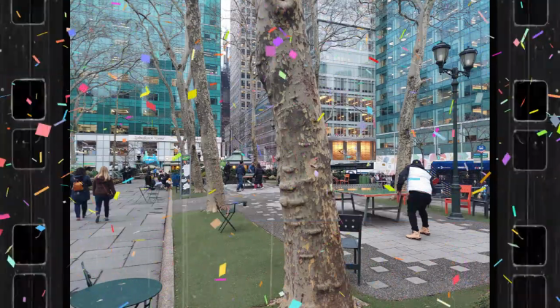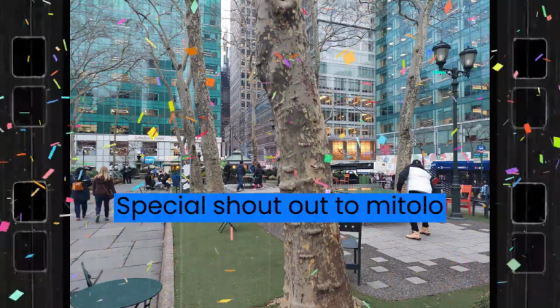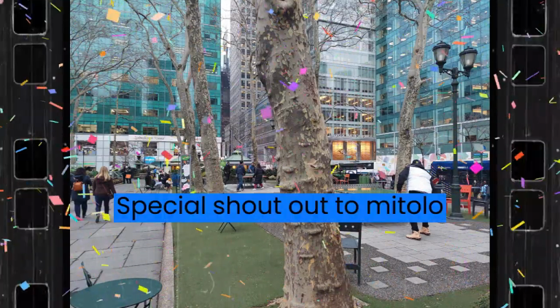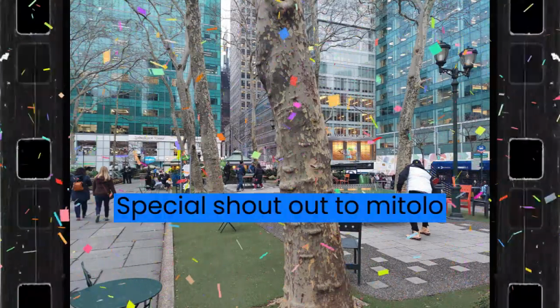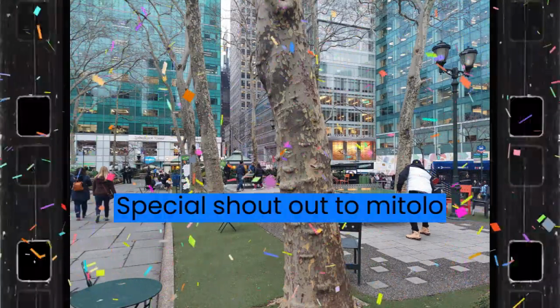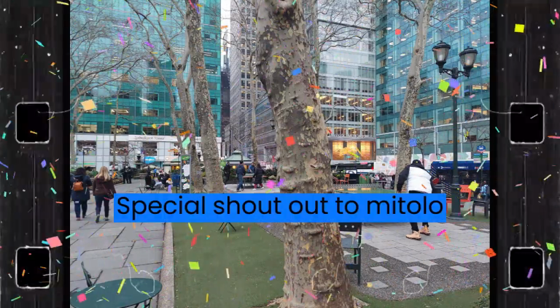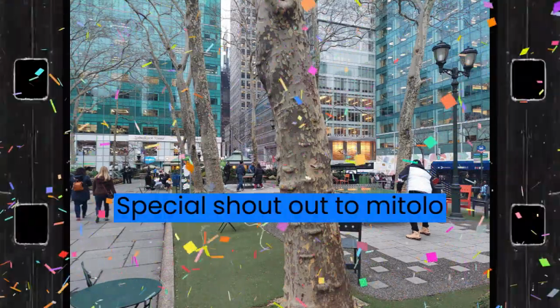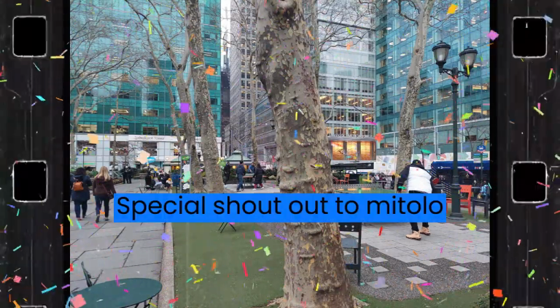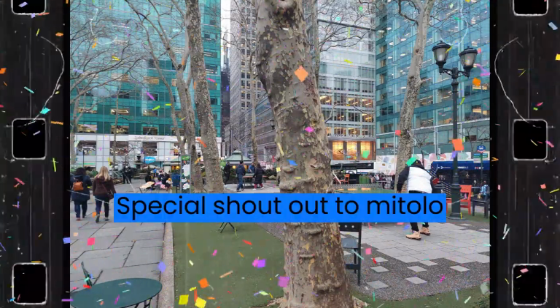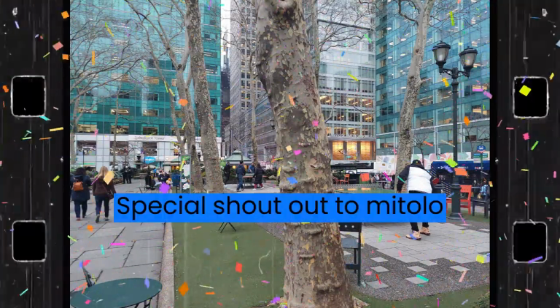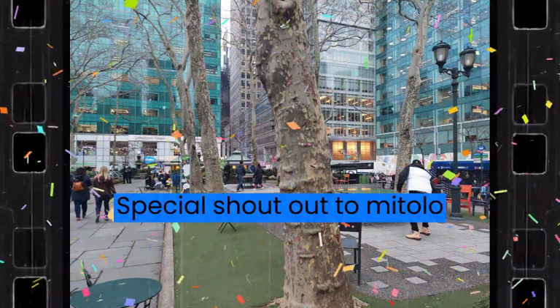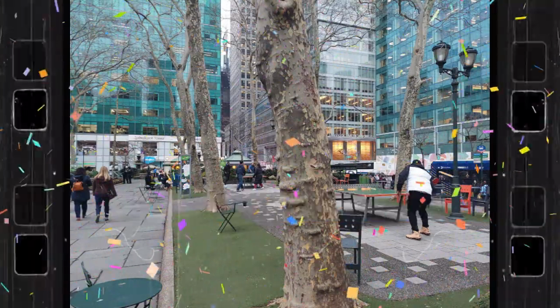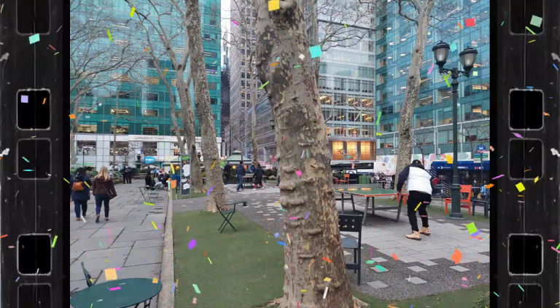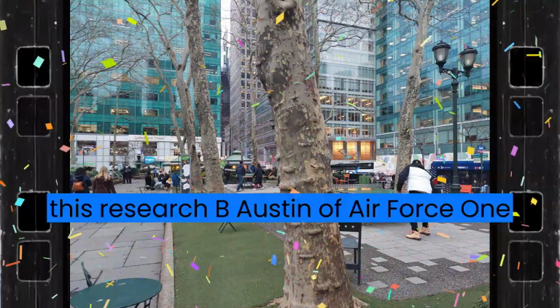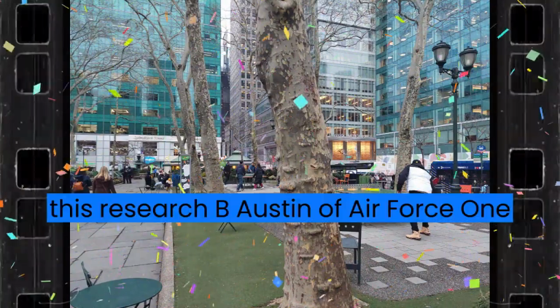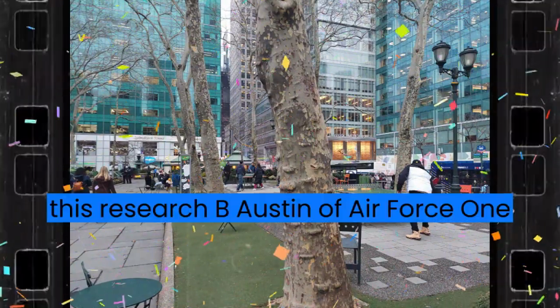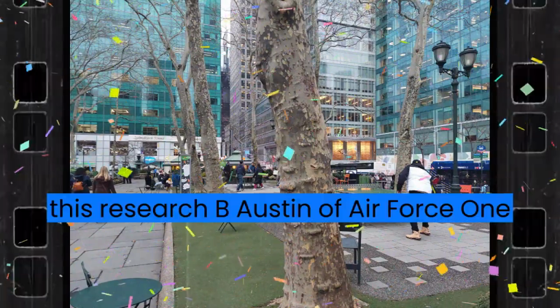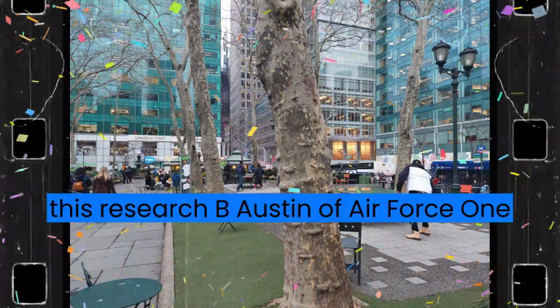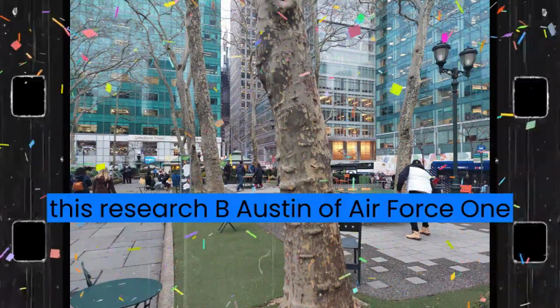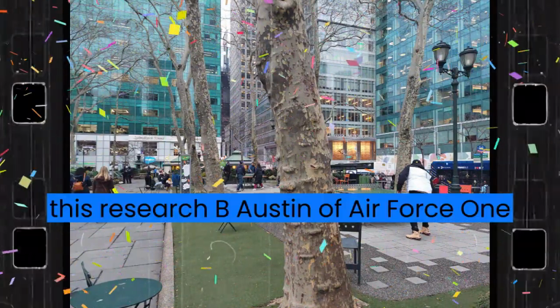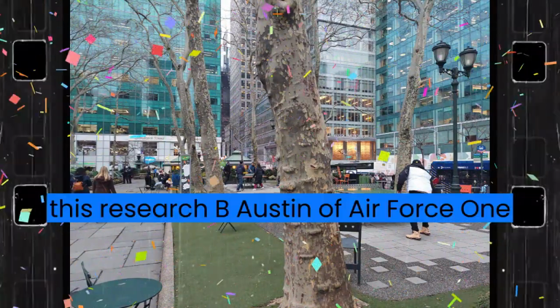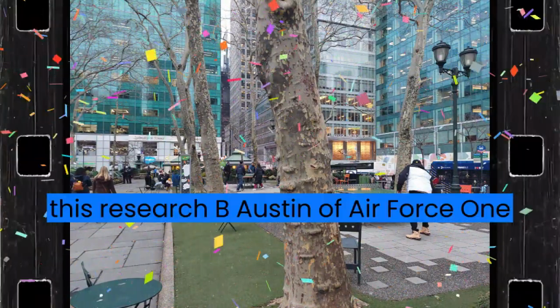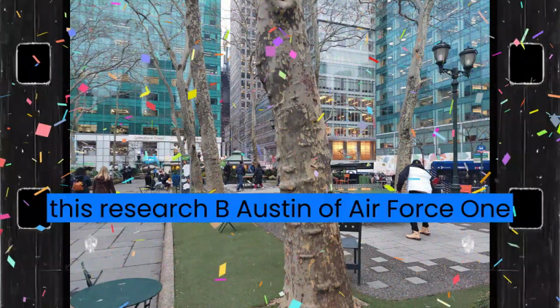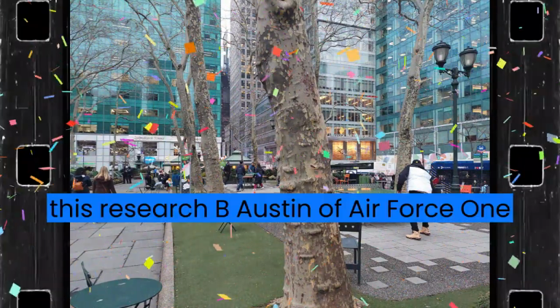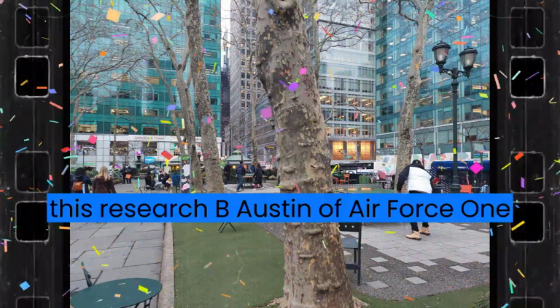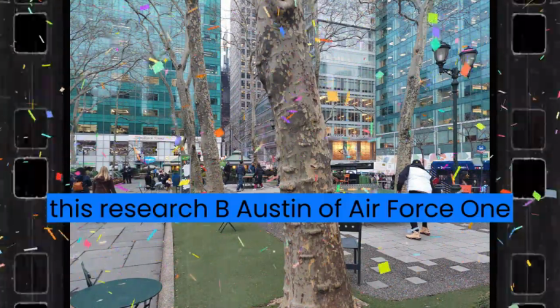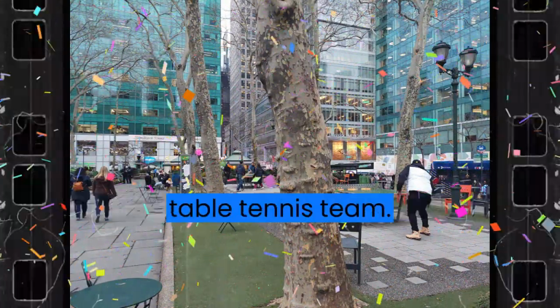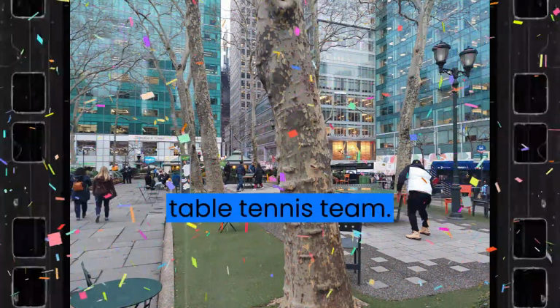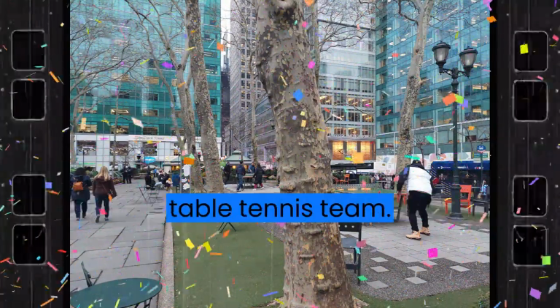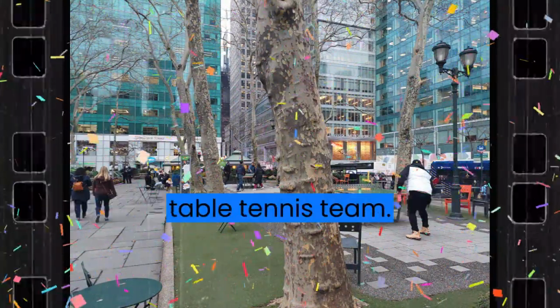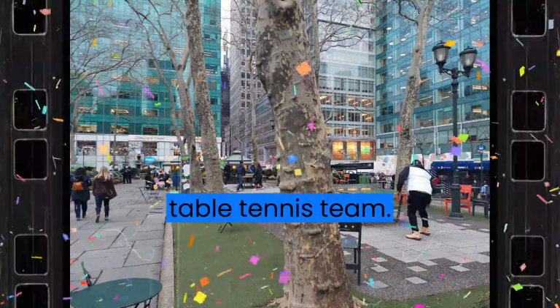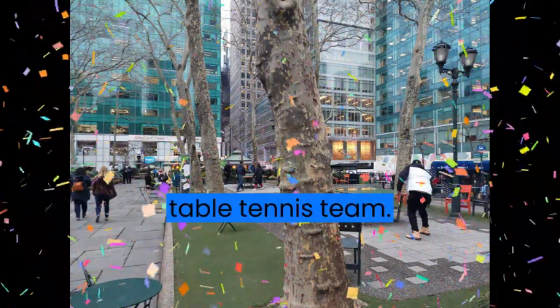Special shout out to Micholo. This research by Austin of Air Force One Table Tennis Team.